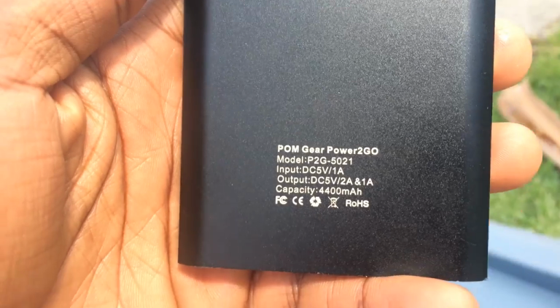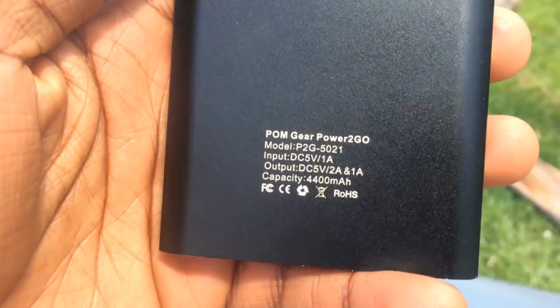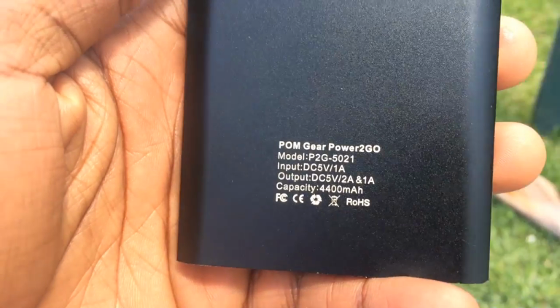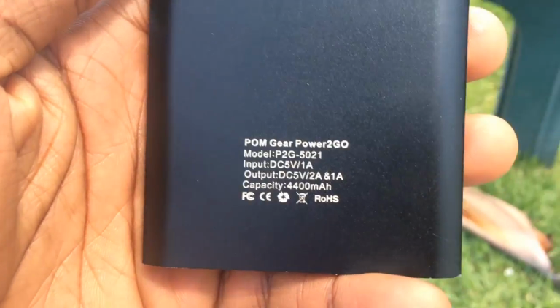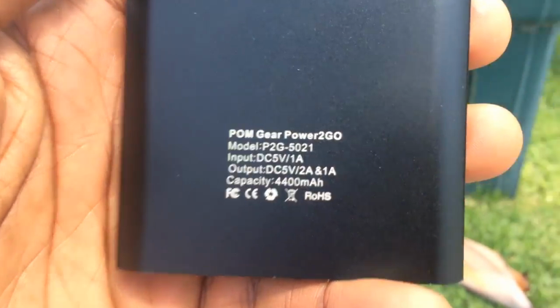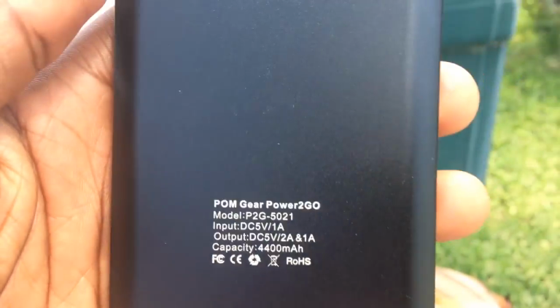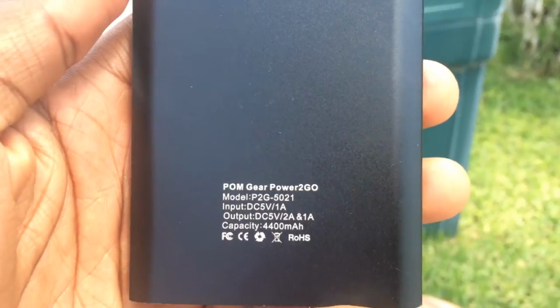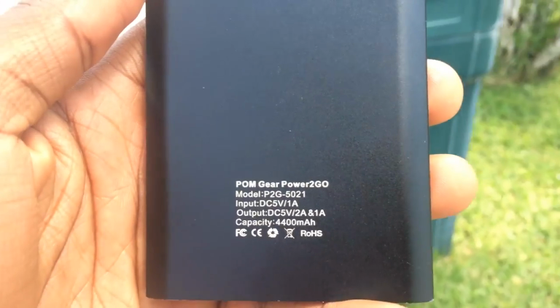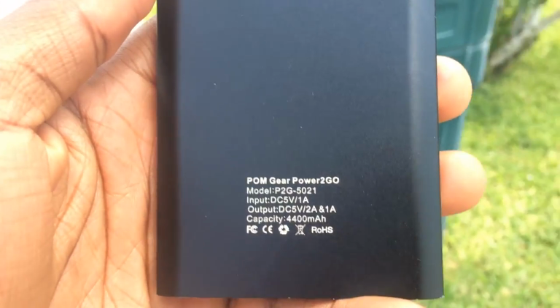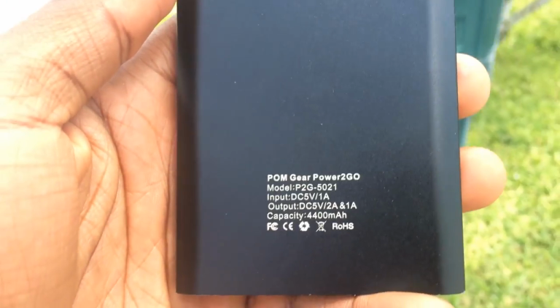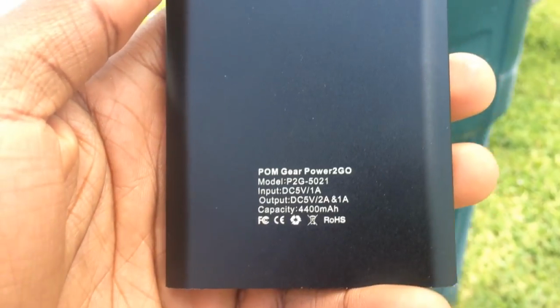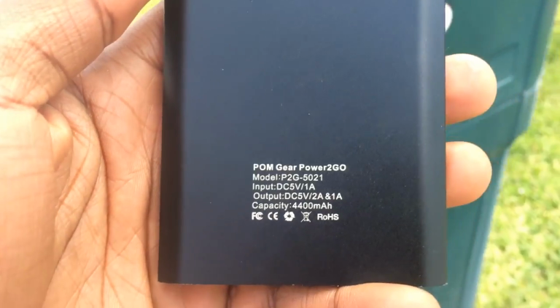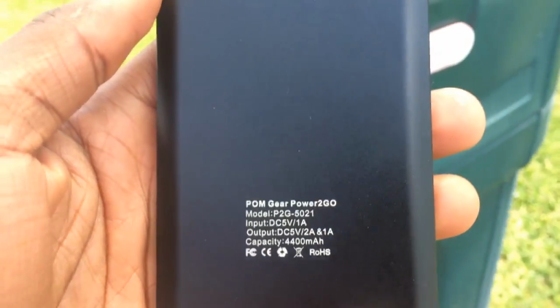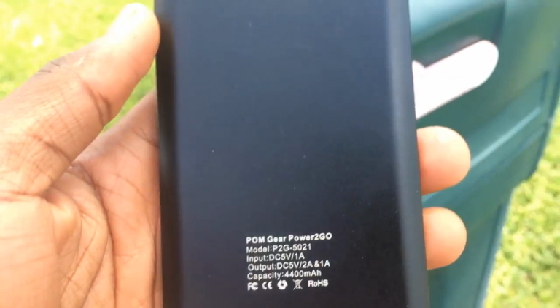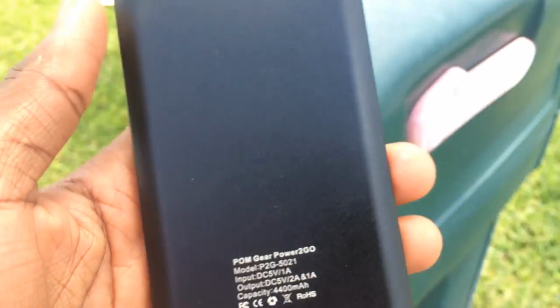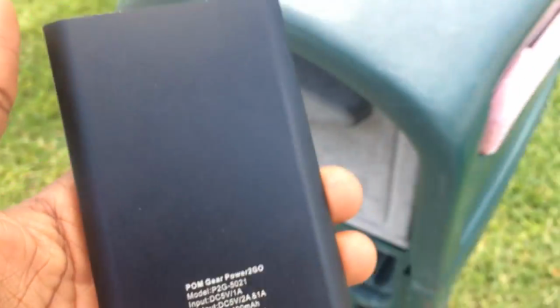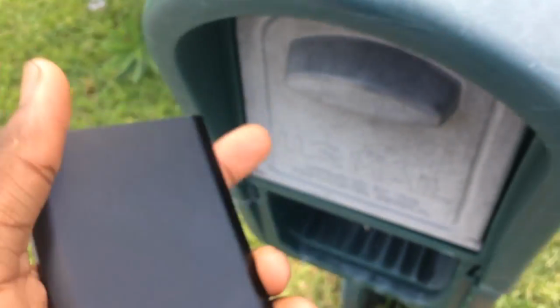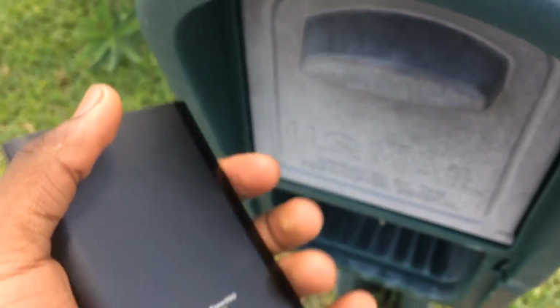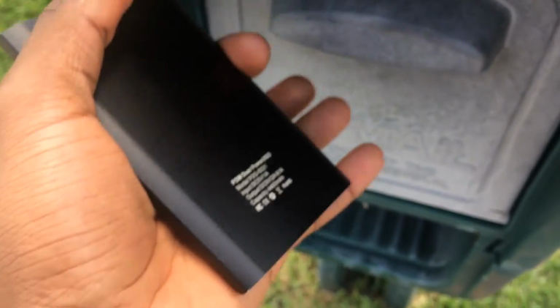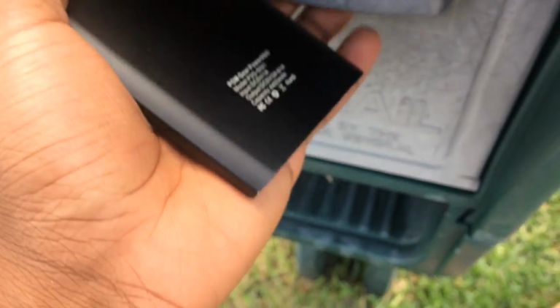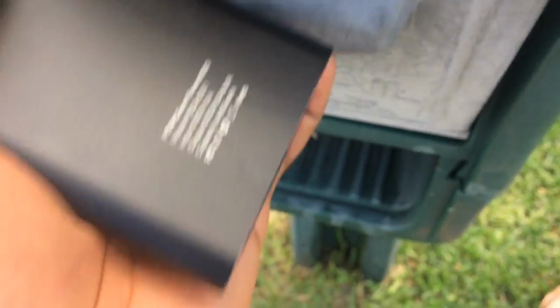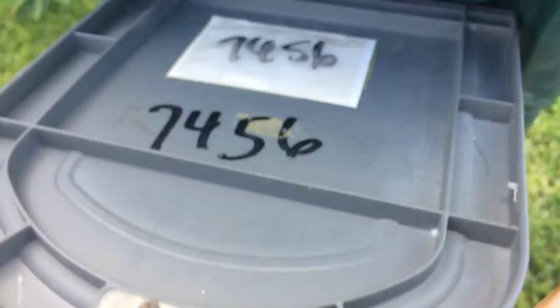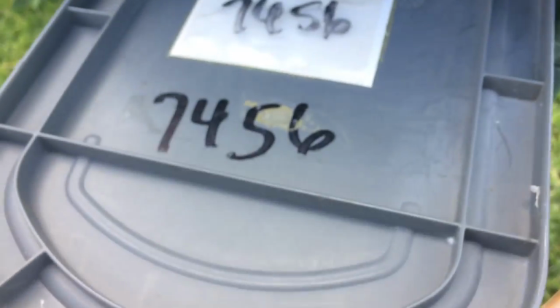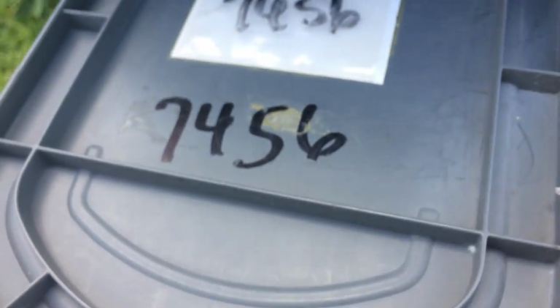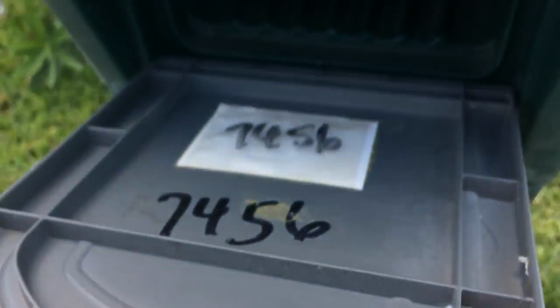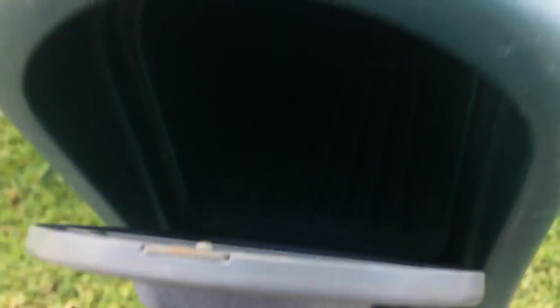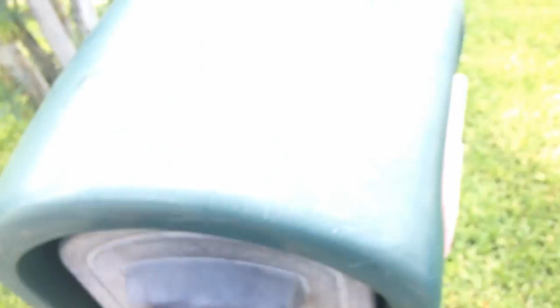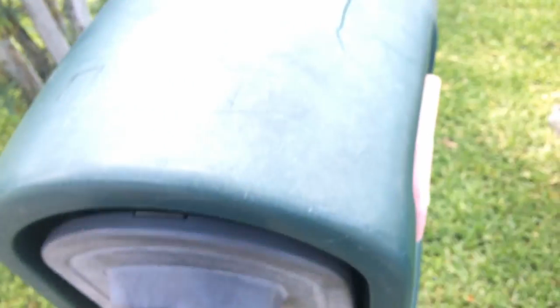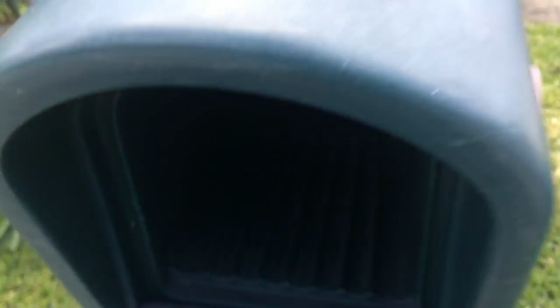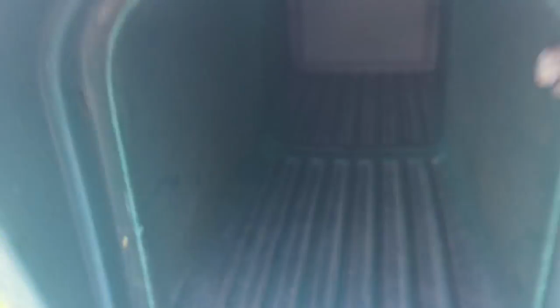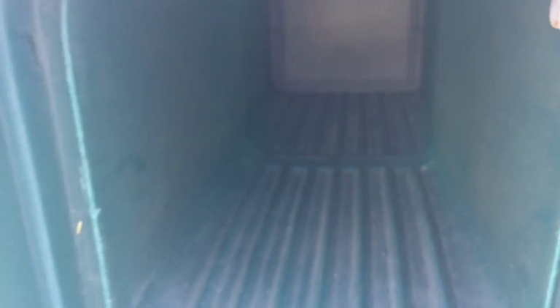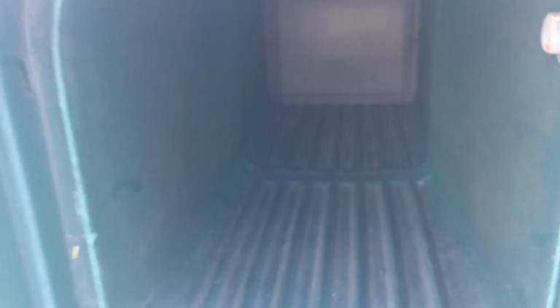This one is 4,400 milliamps. You could charge your phone to about 100% two times. It's pretty lit.